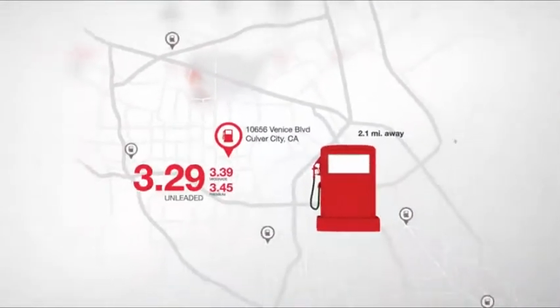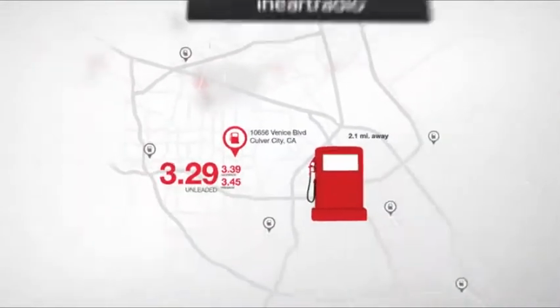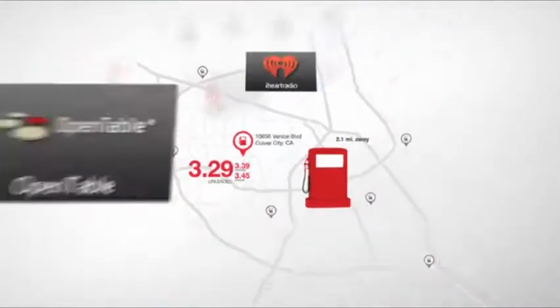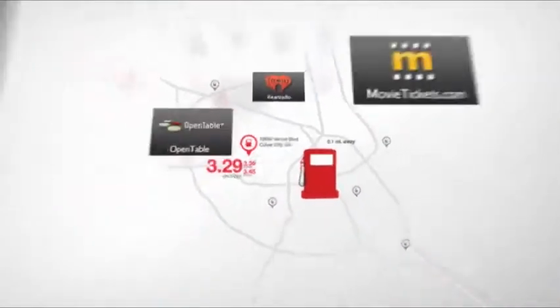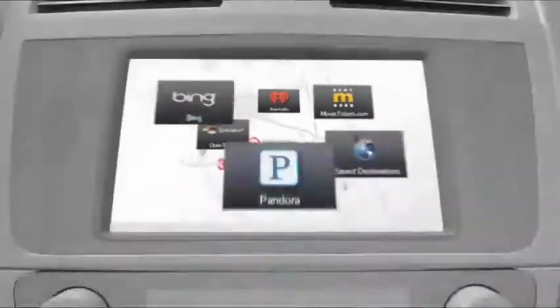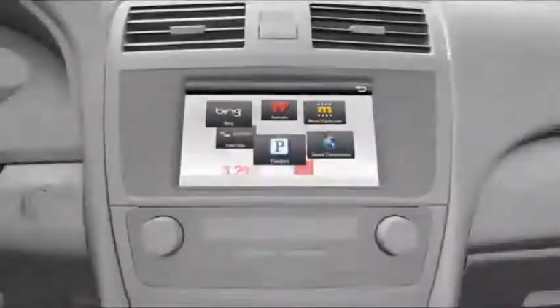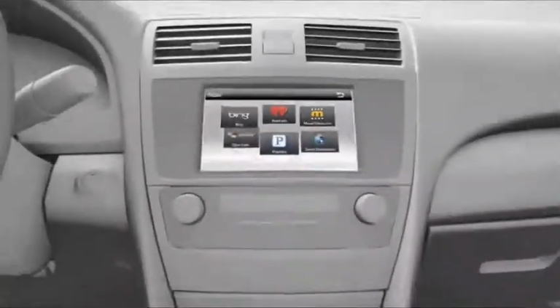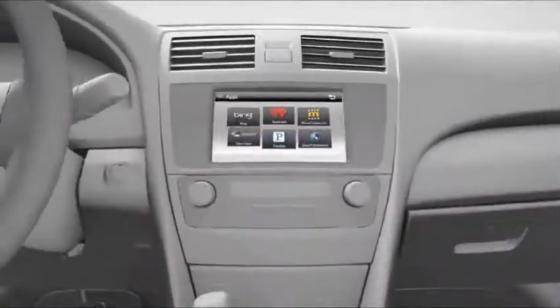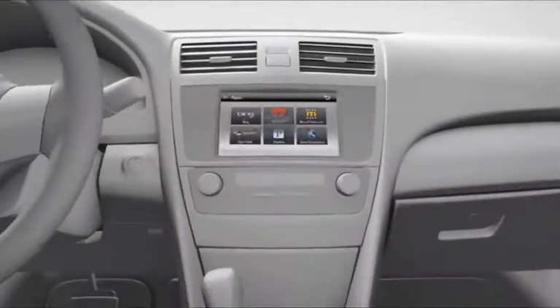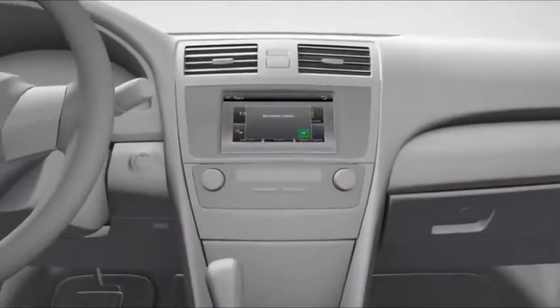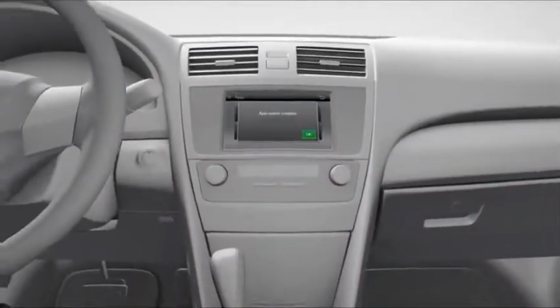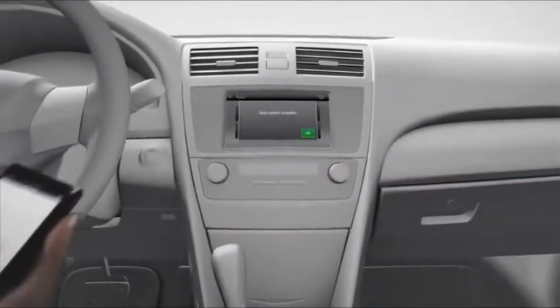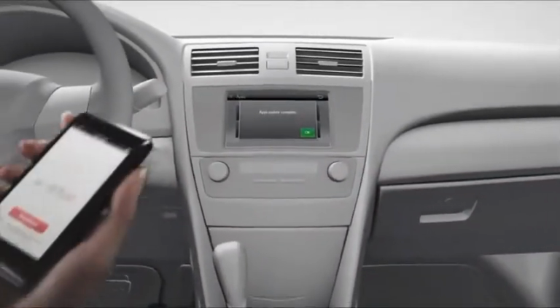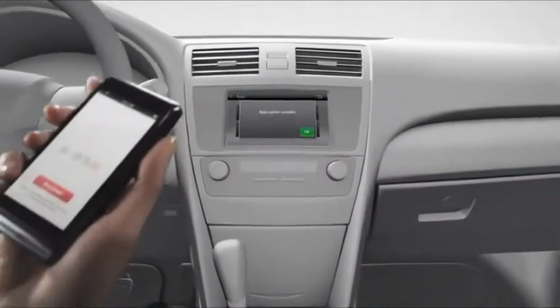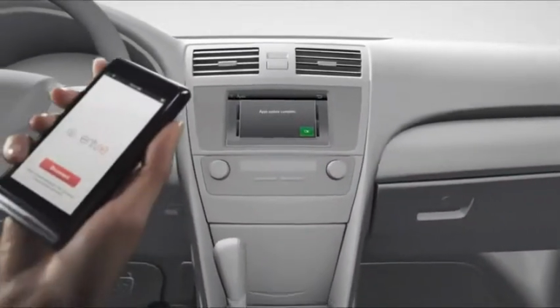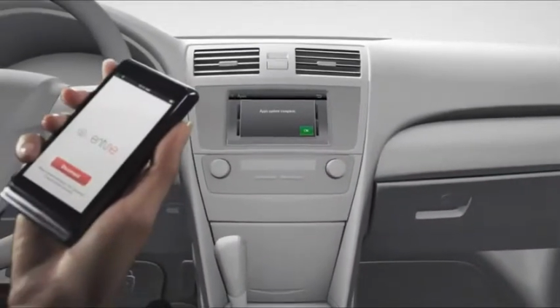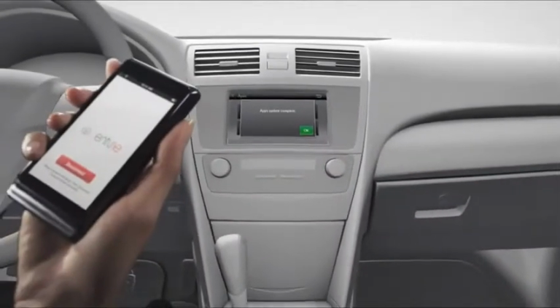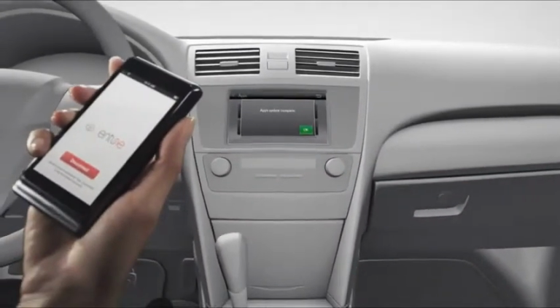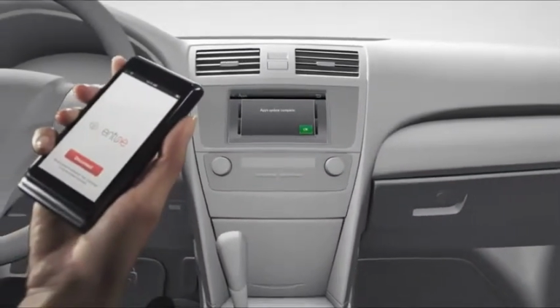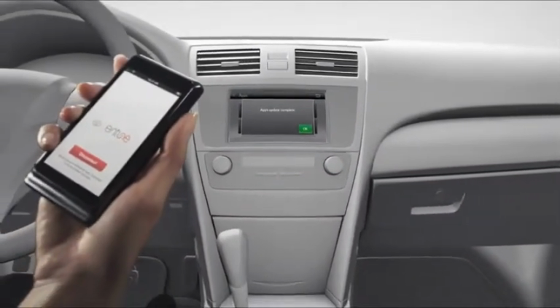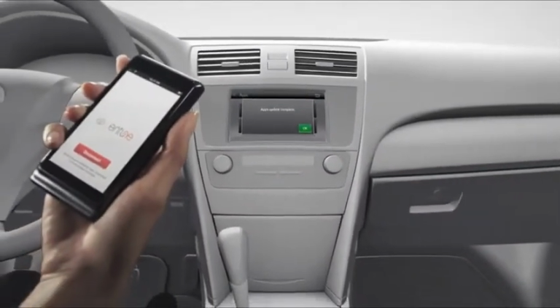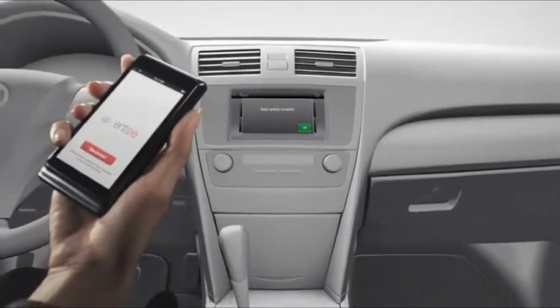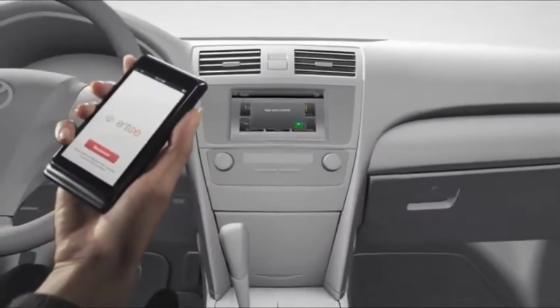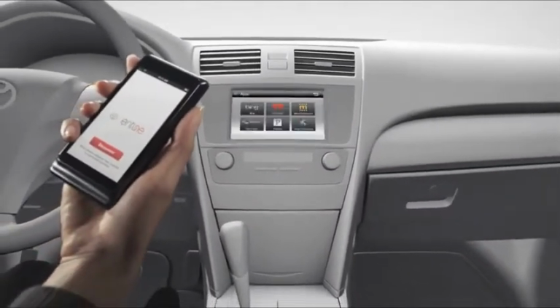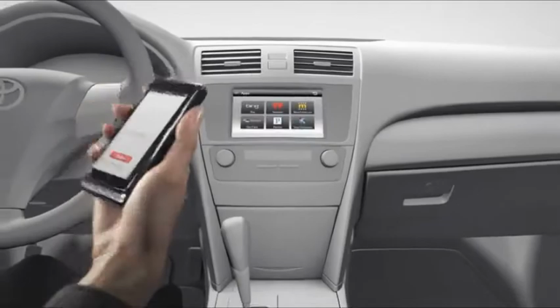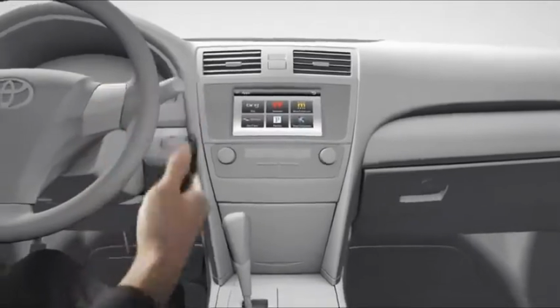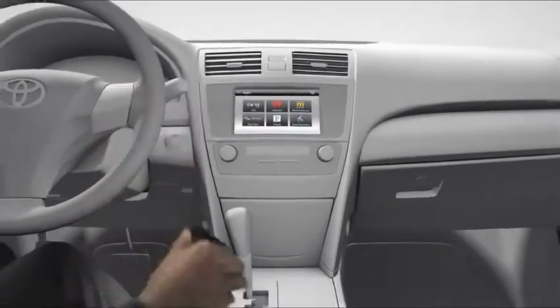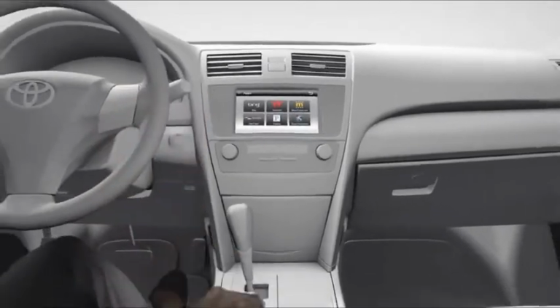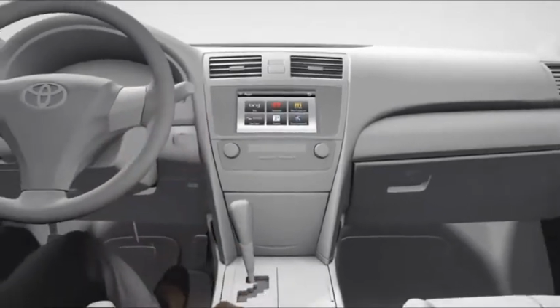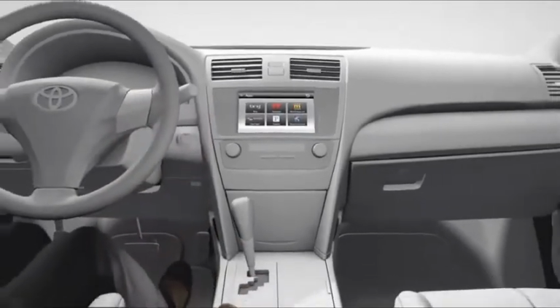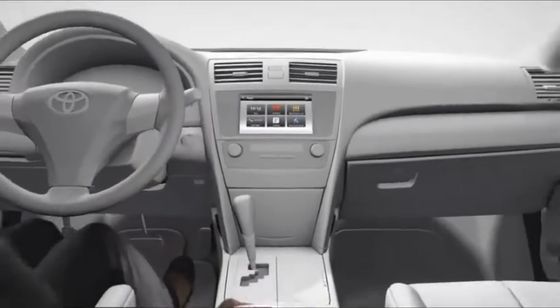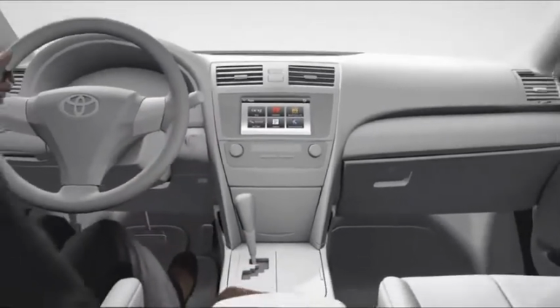And you'll also get new features as they become available by simply updating Entune with your mobile phone. Entune lets you connect with your Toyota in a whole new way.